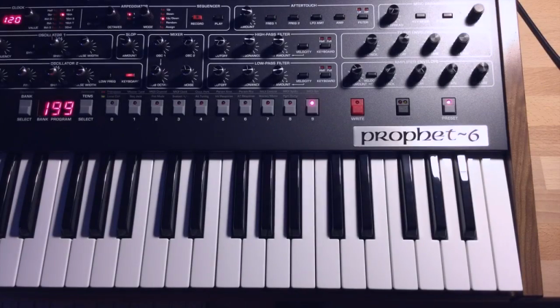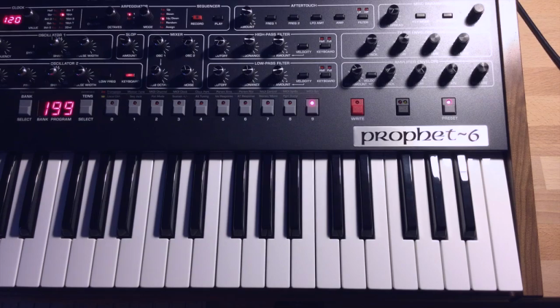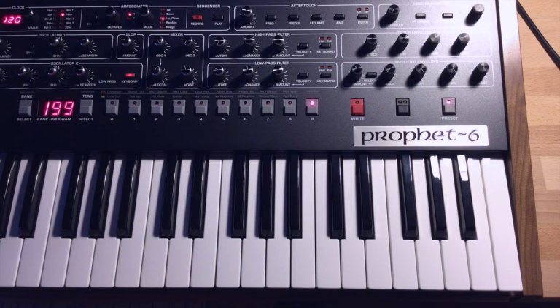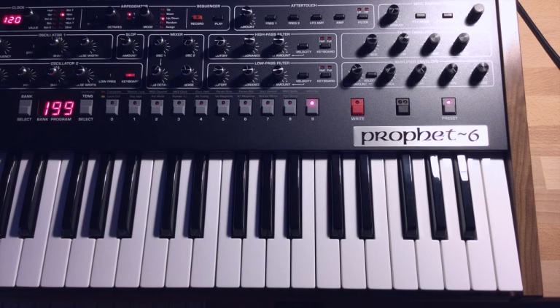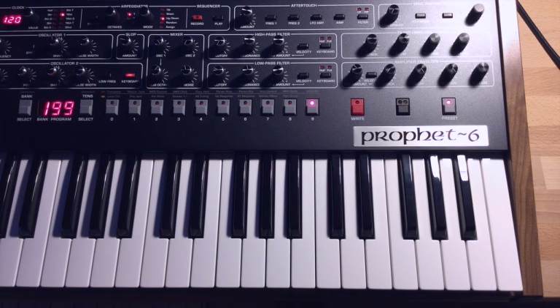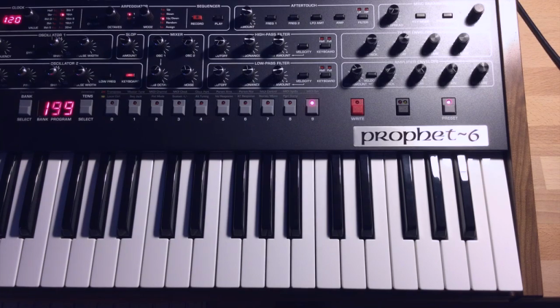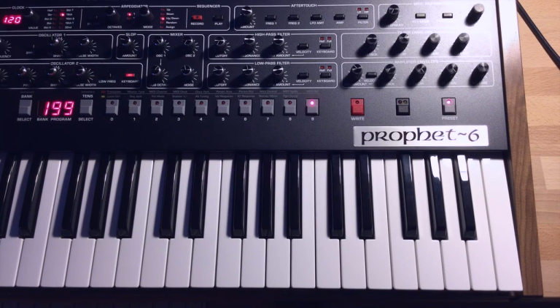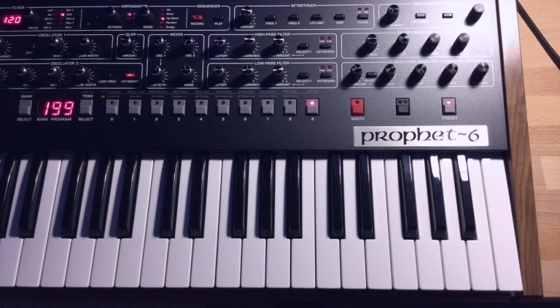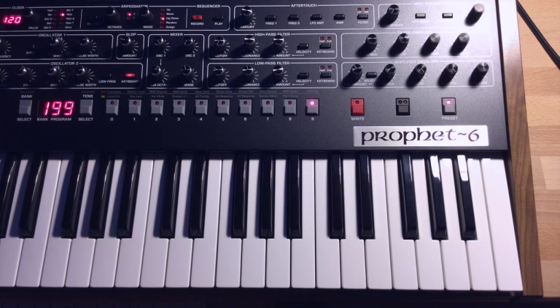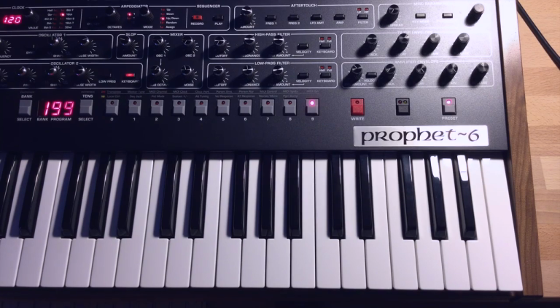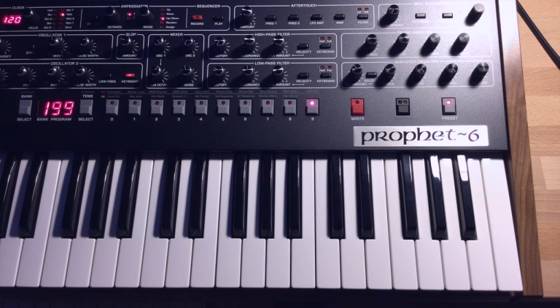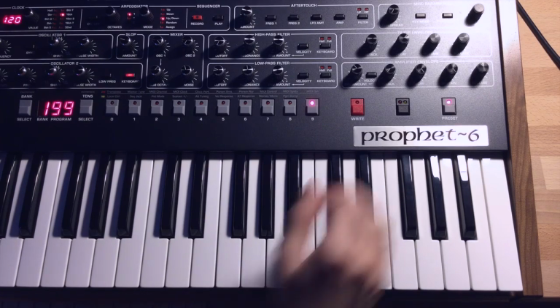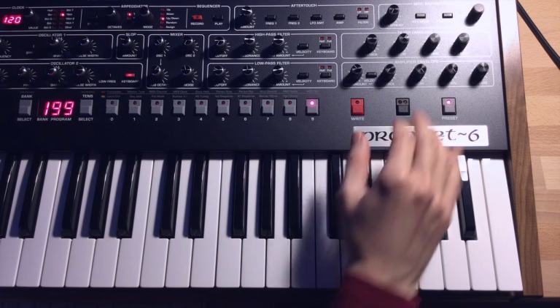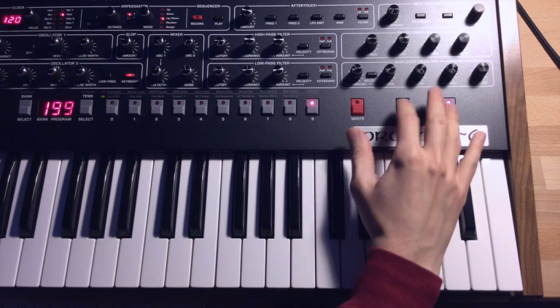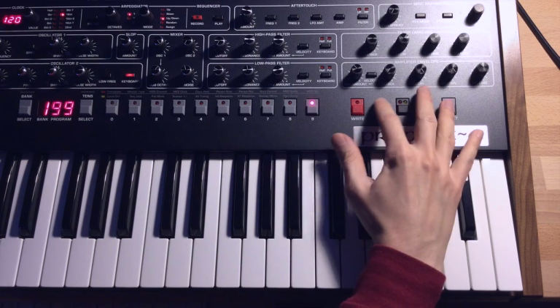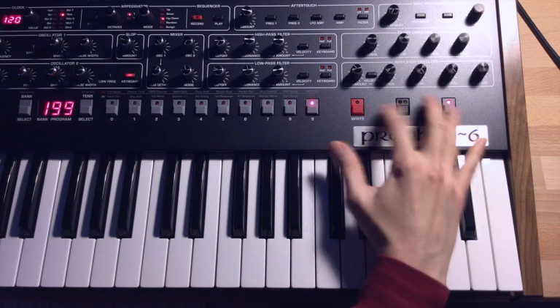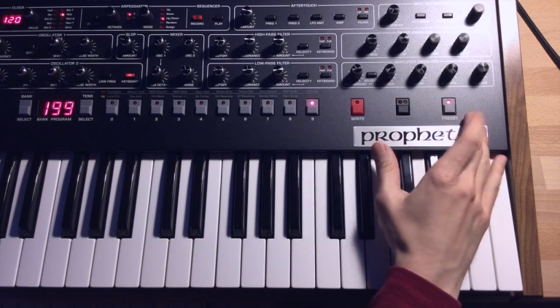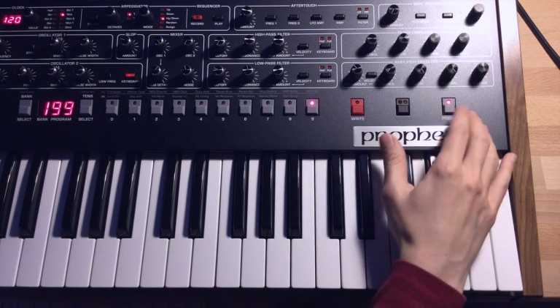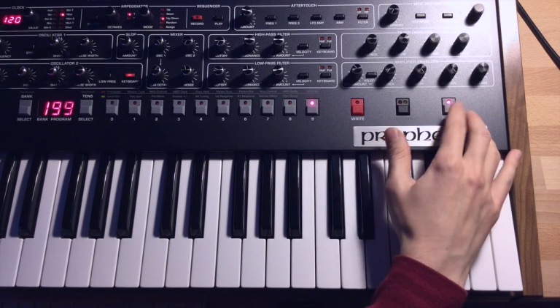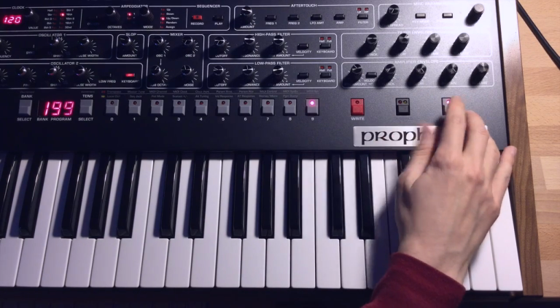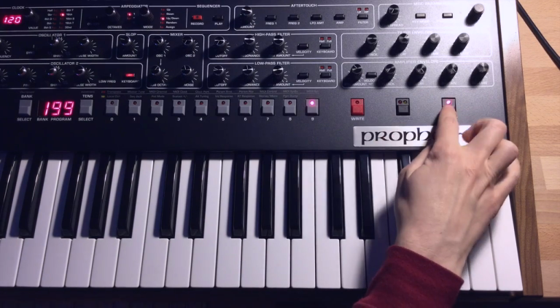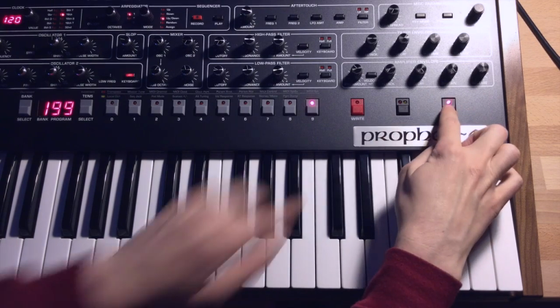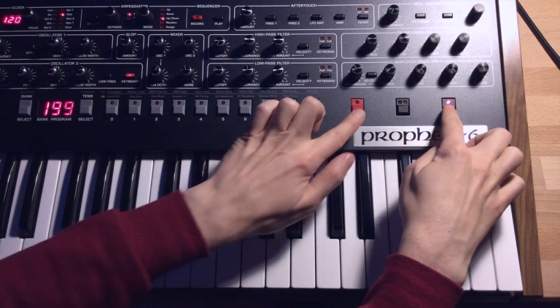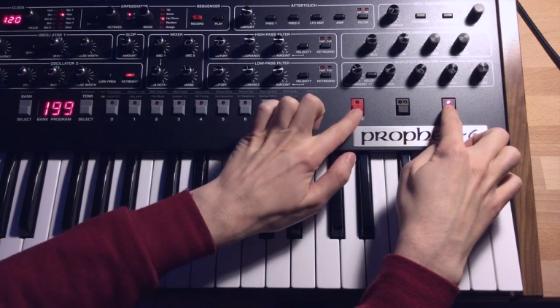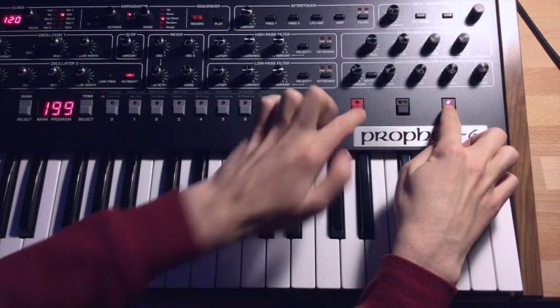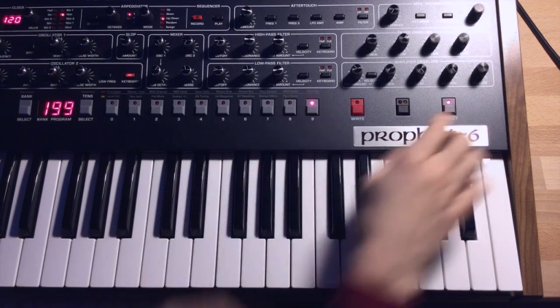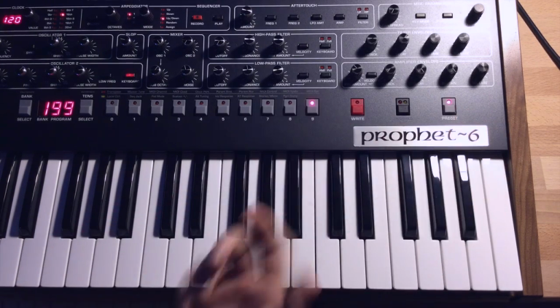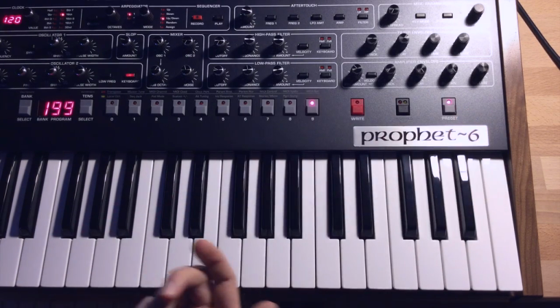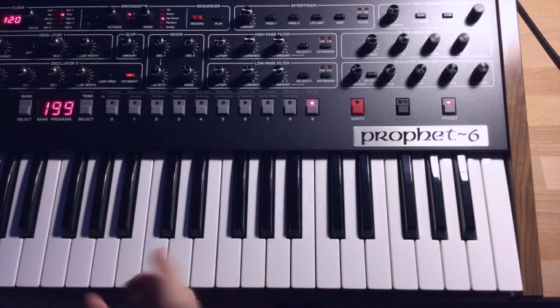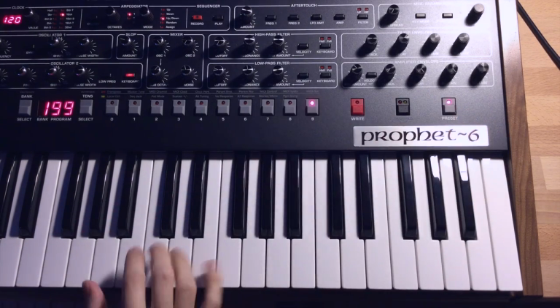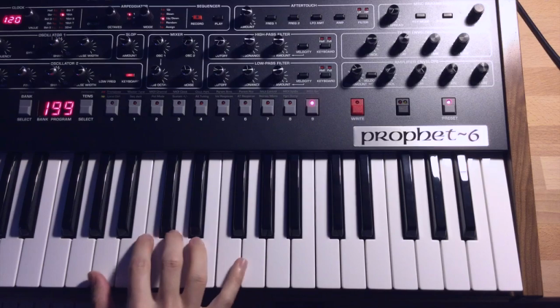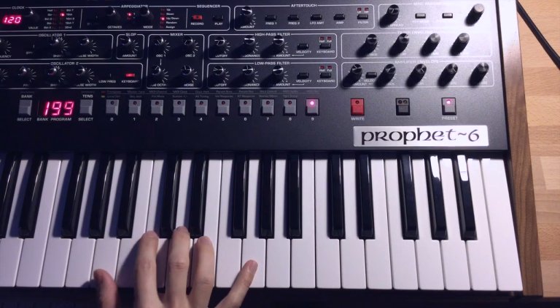So the first thing you've got to do is just make a blank patch, and you do that by pressing preset and right, and now you're going to have a sawtooth wave.